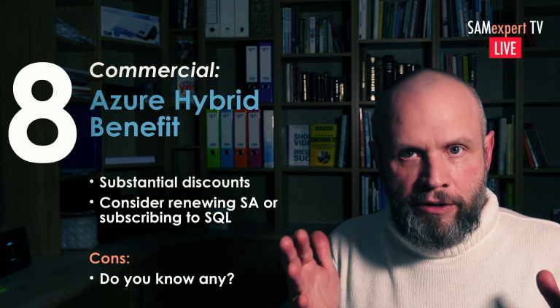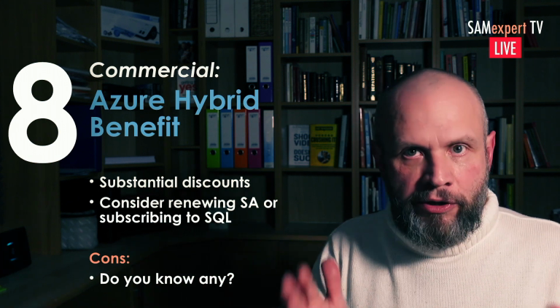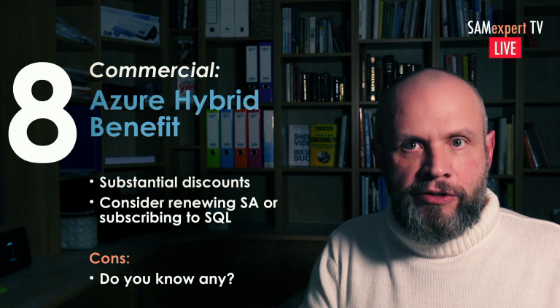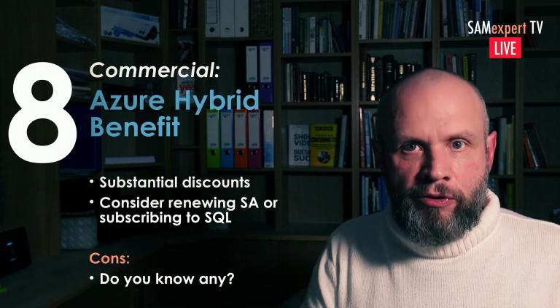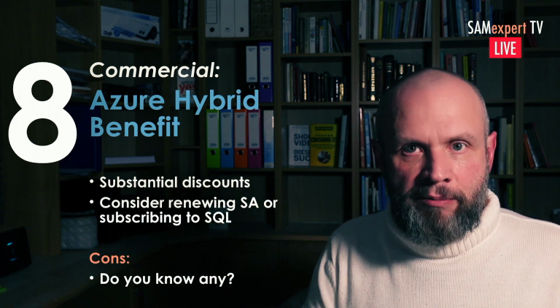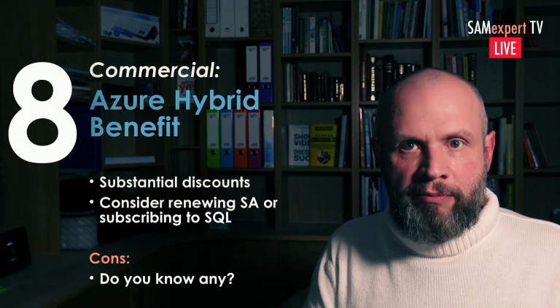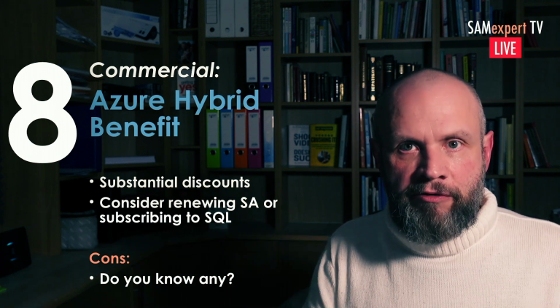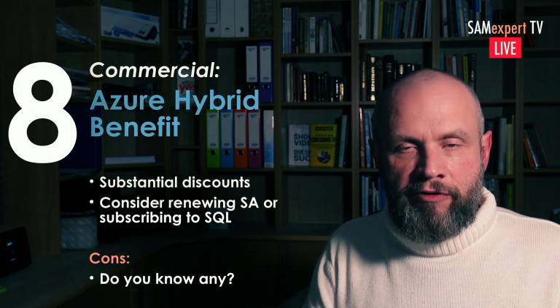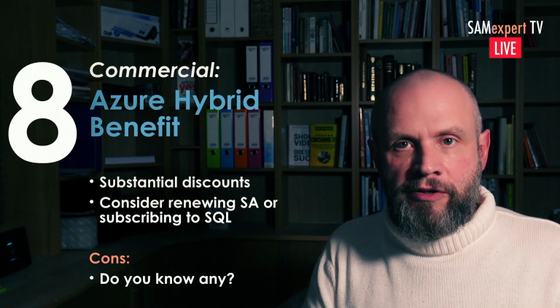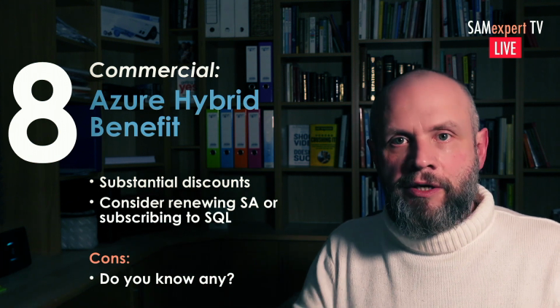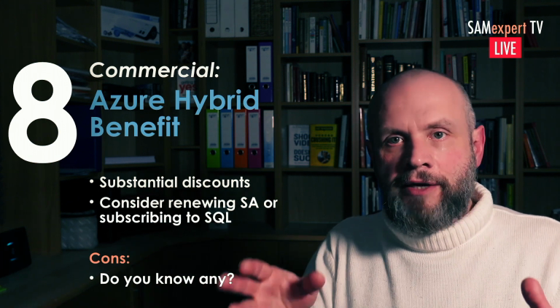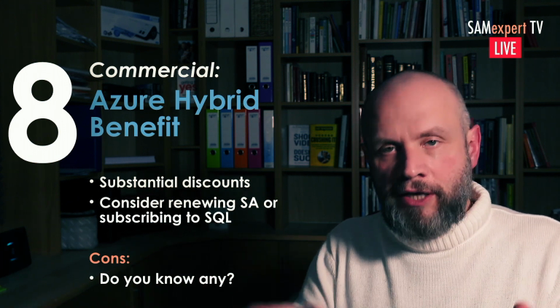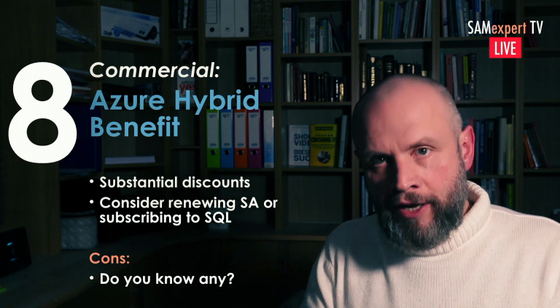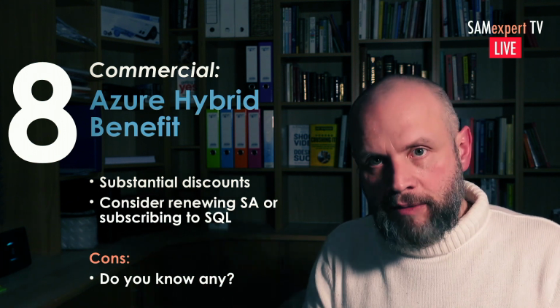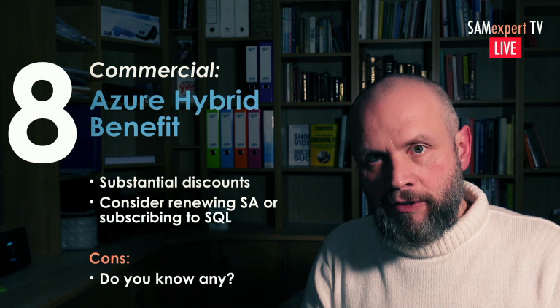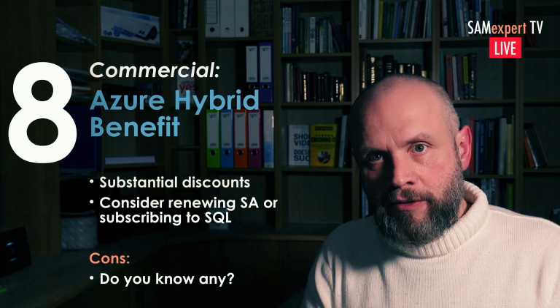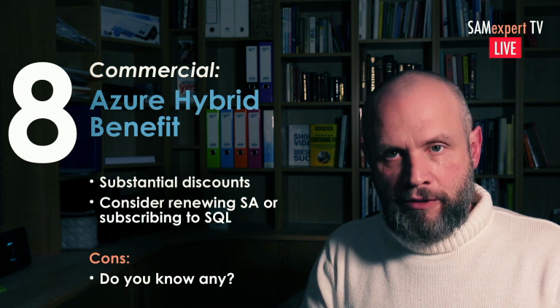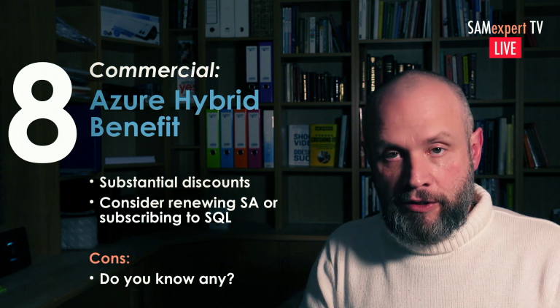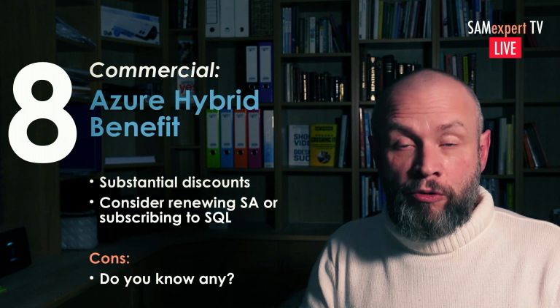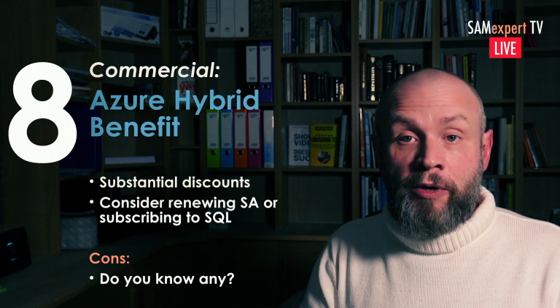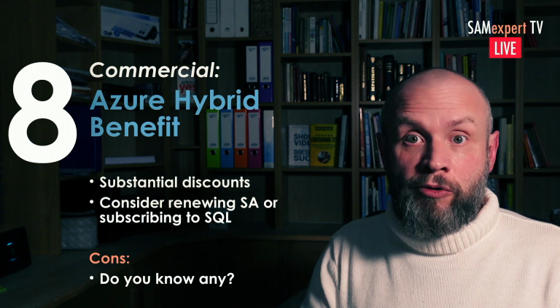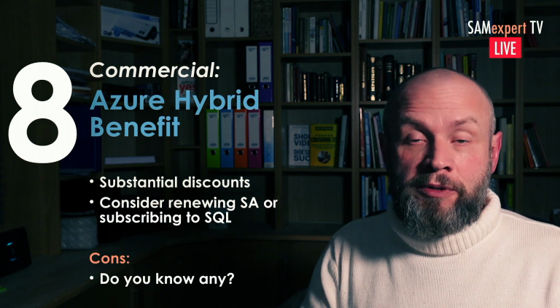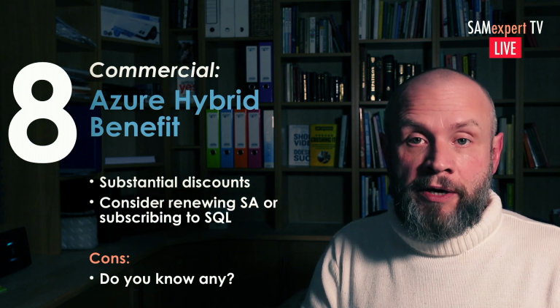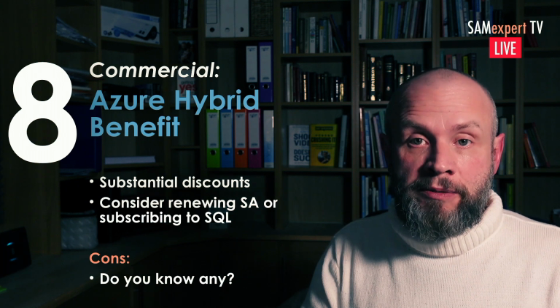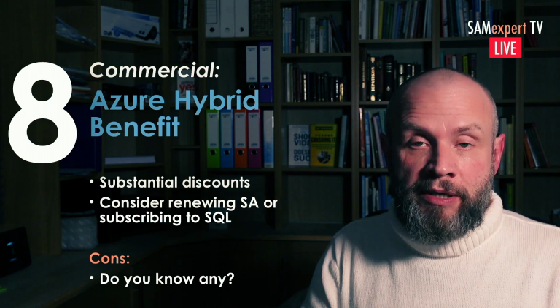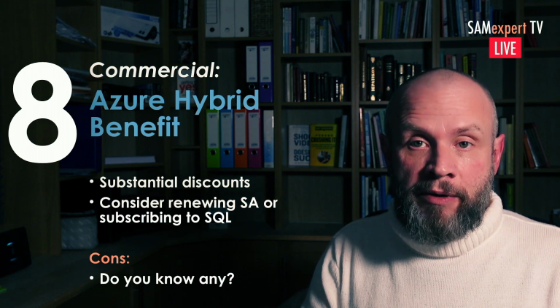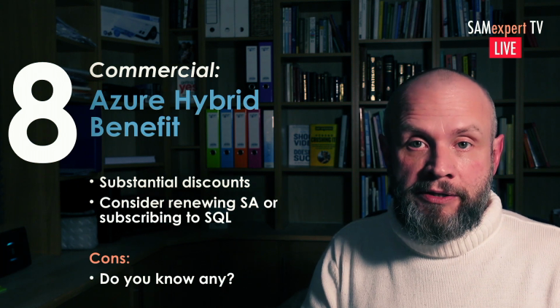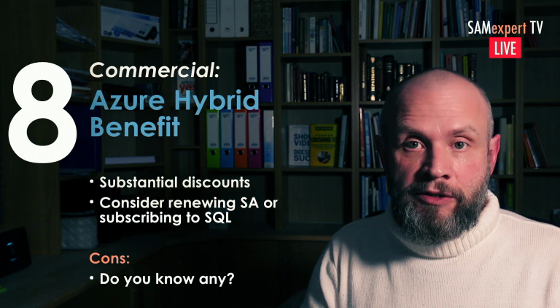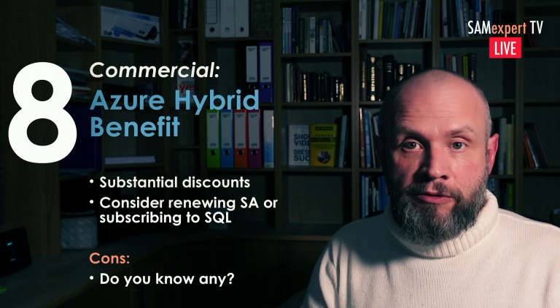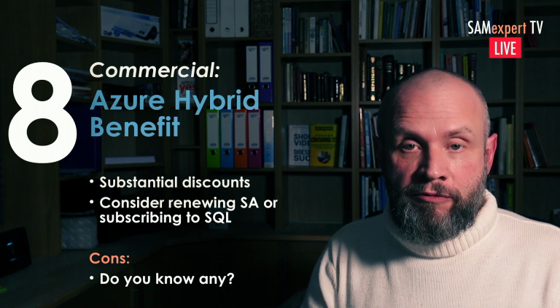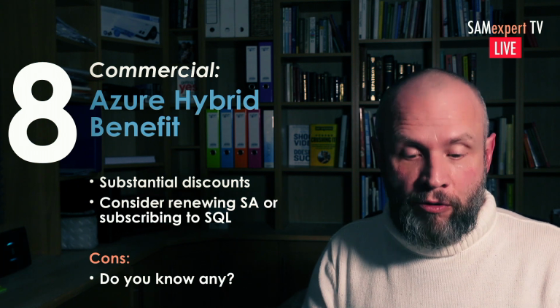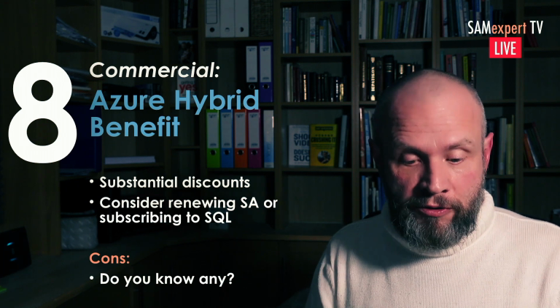Look at Azure Hybrid Benefits. Ask an expert. It's a good way to optimize and minimize SQL Server costs.